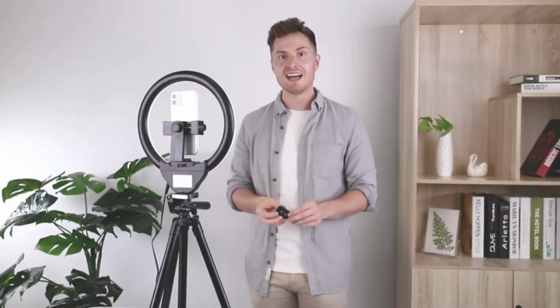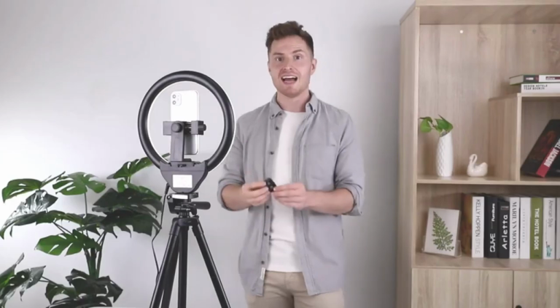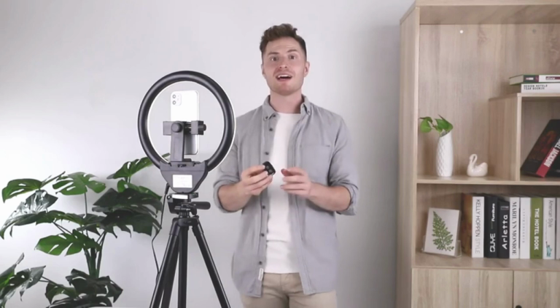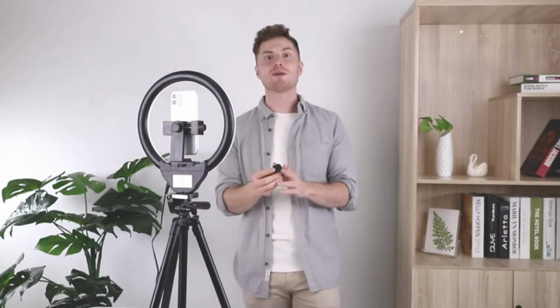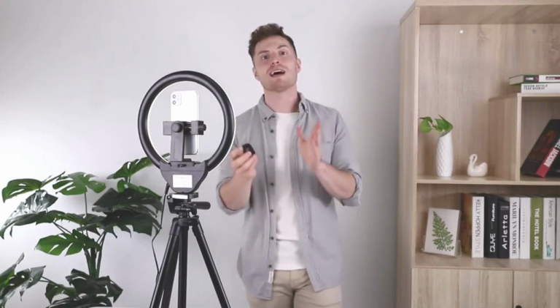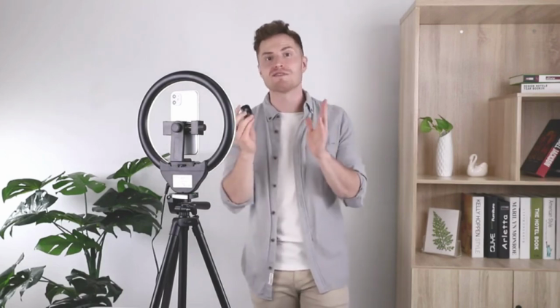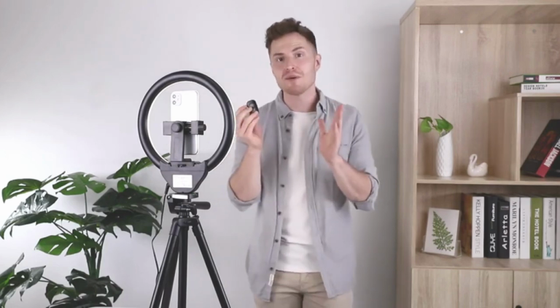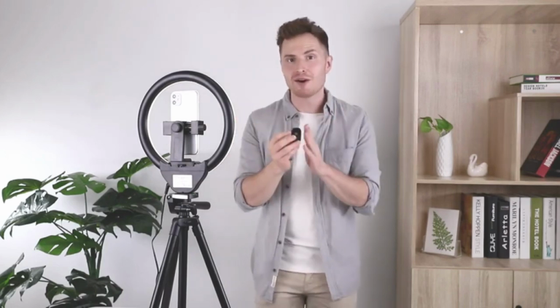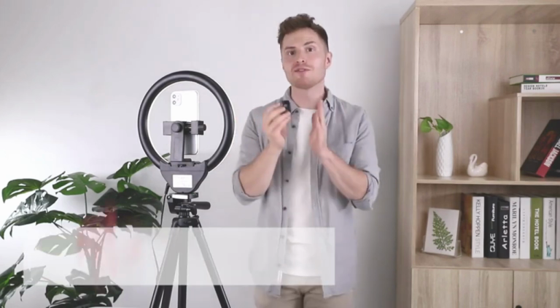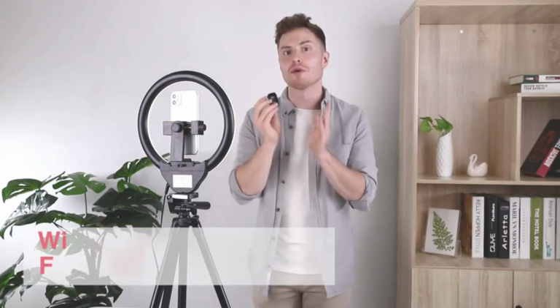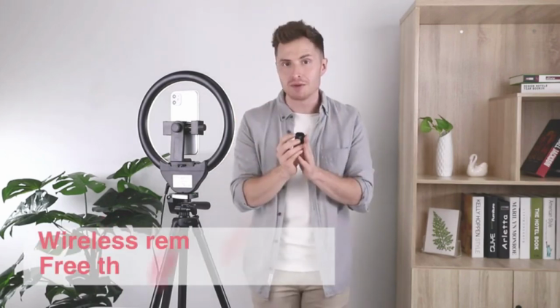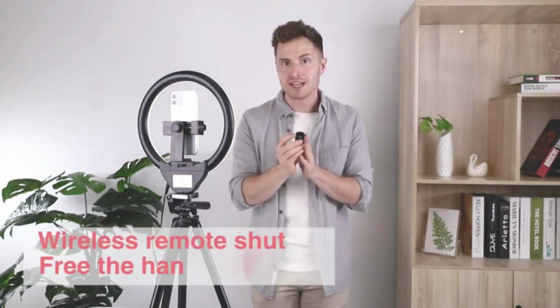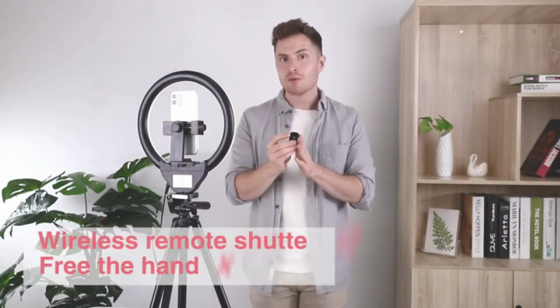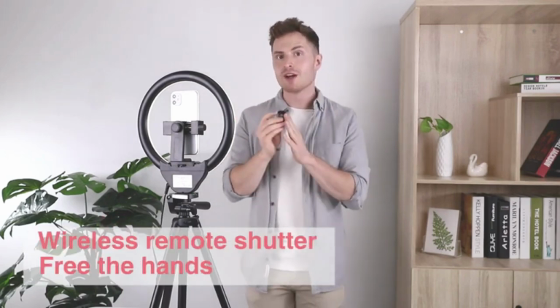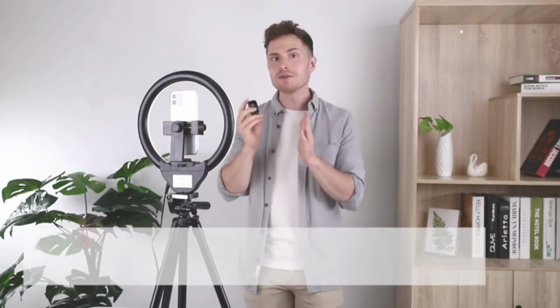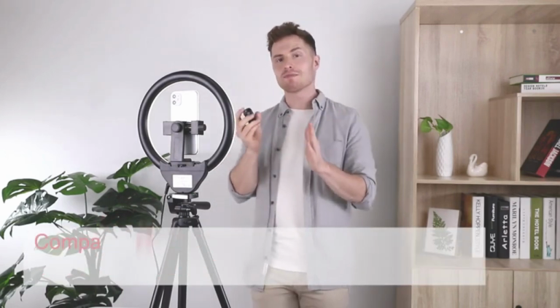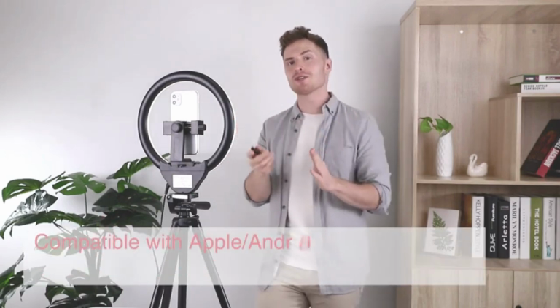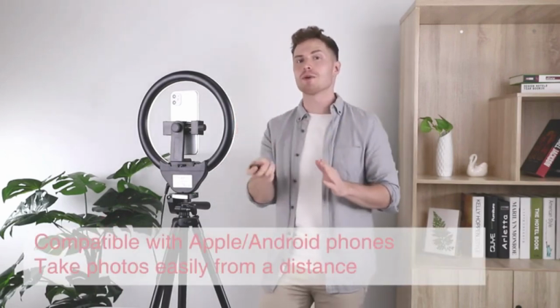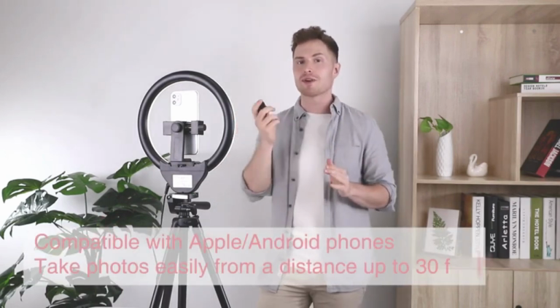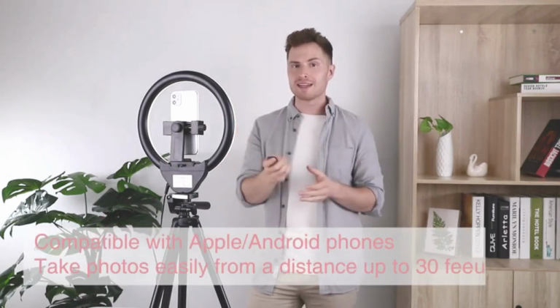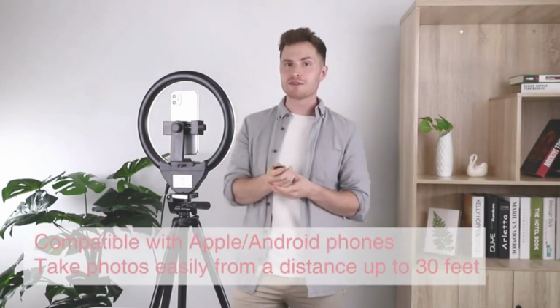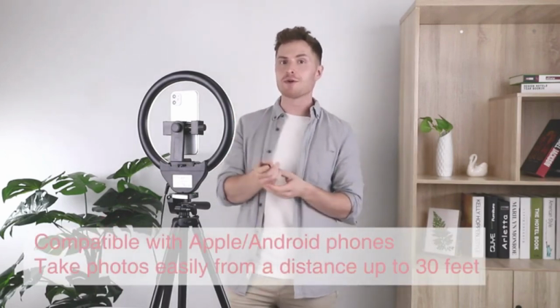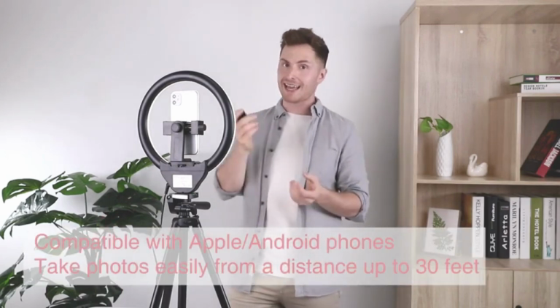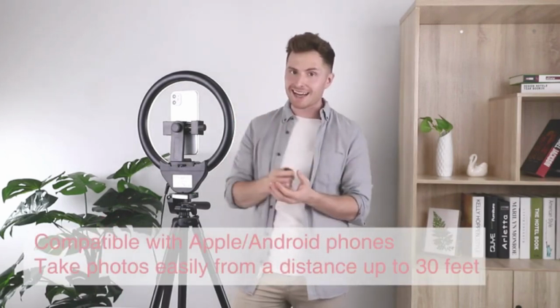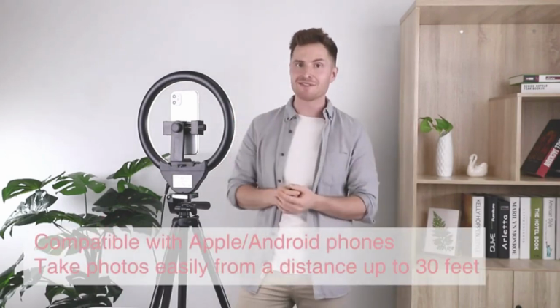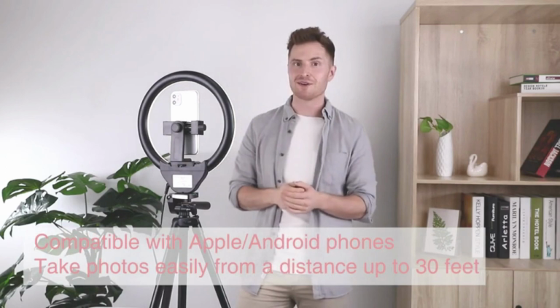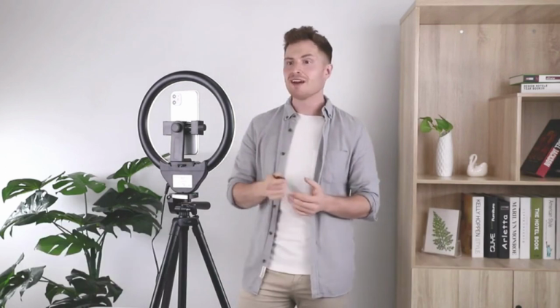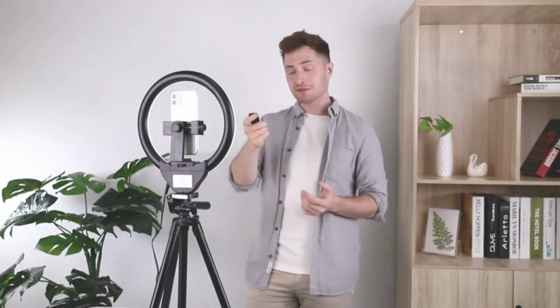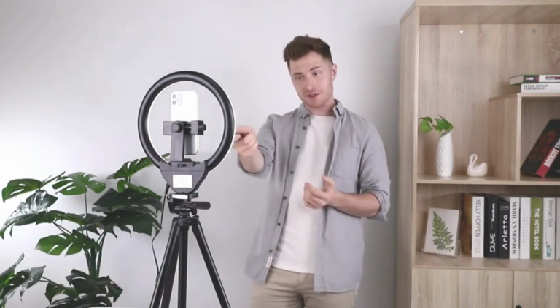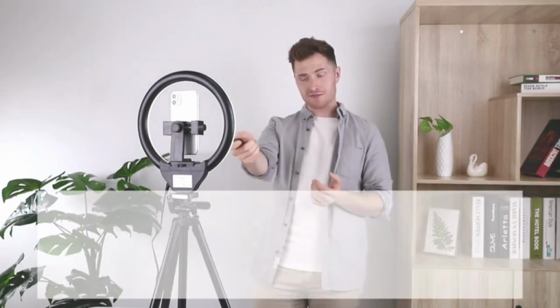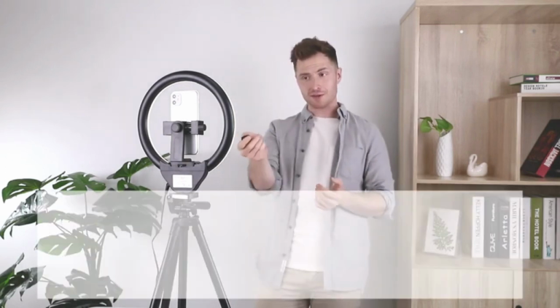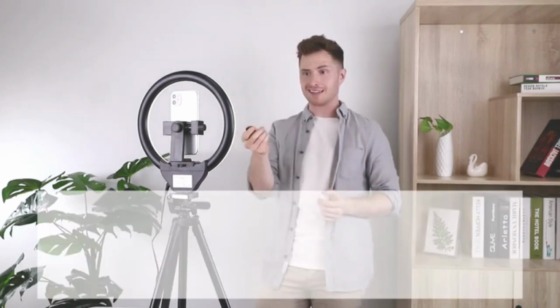Finally, we have this very powerful remote, which can help you take pictures on both your Android phone and iPhone from up to 30 feet away.